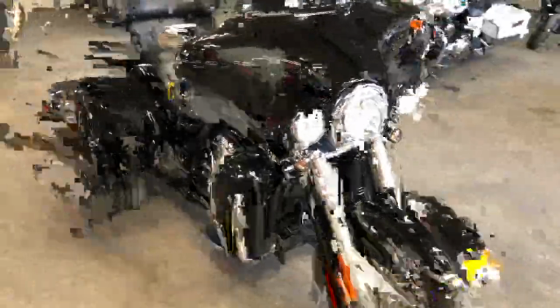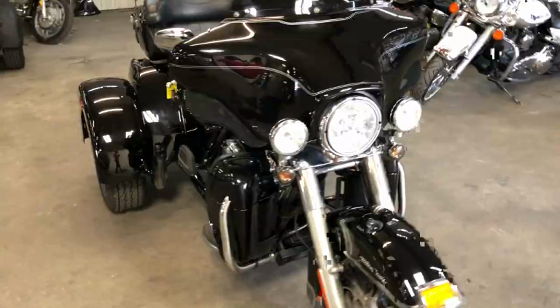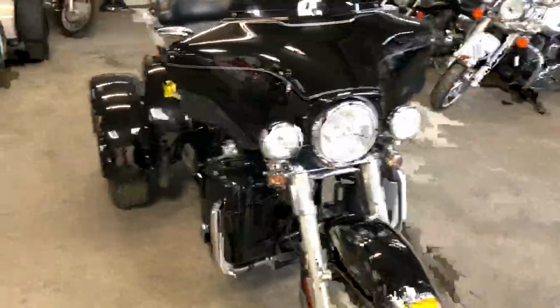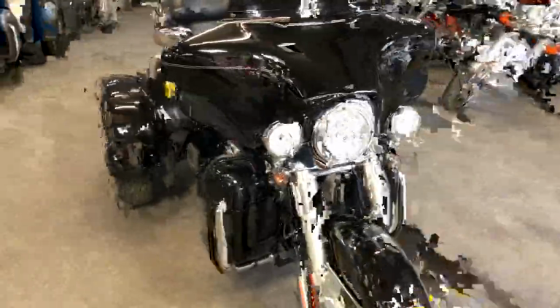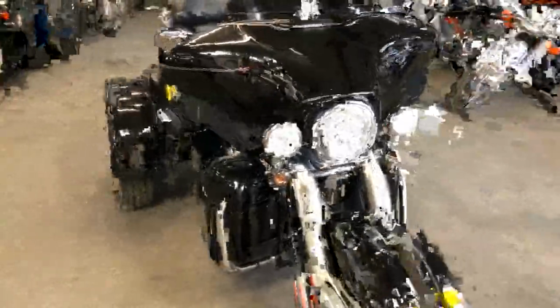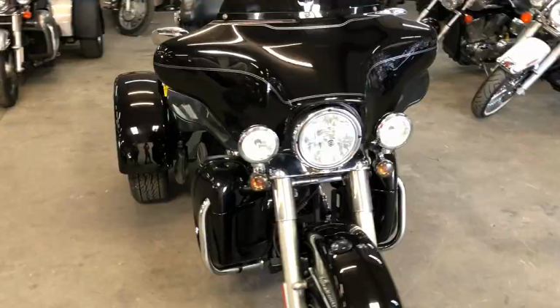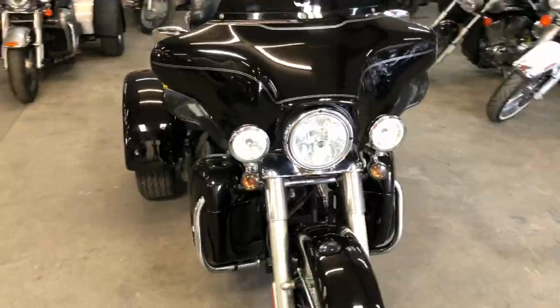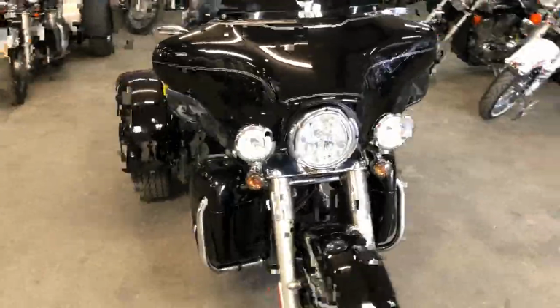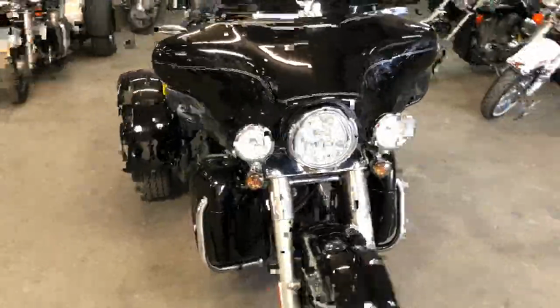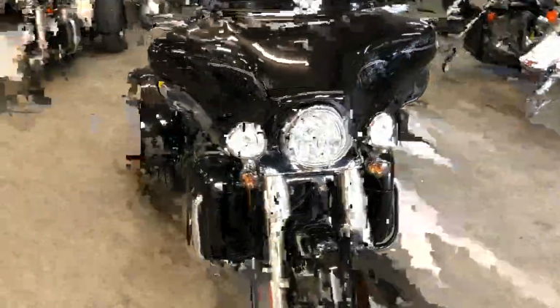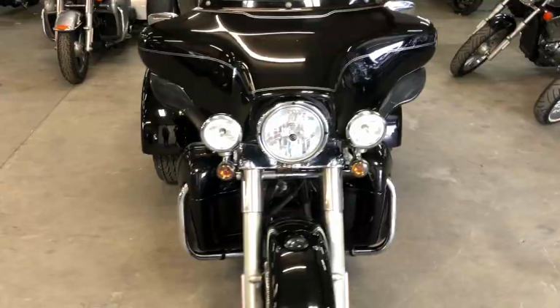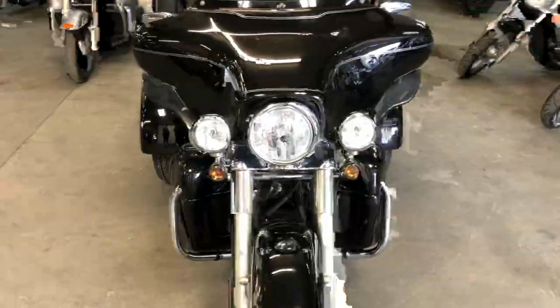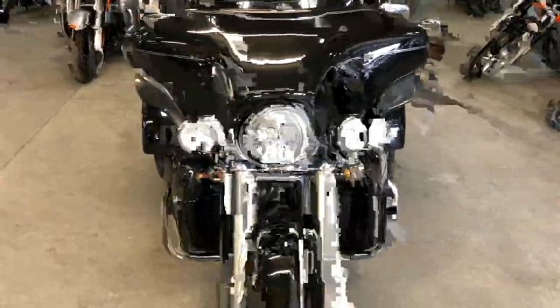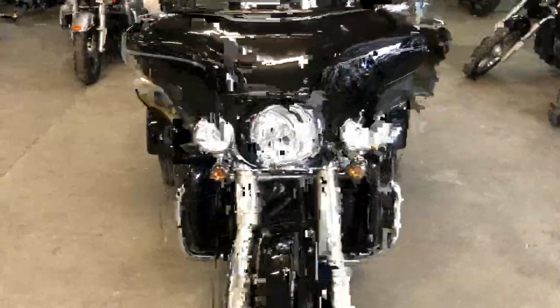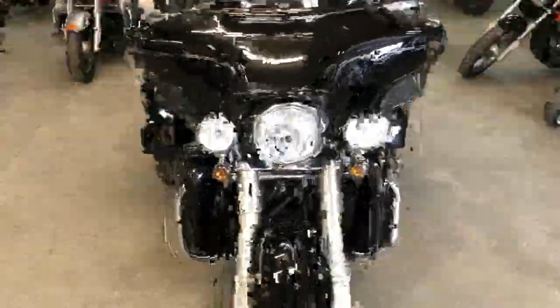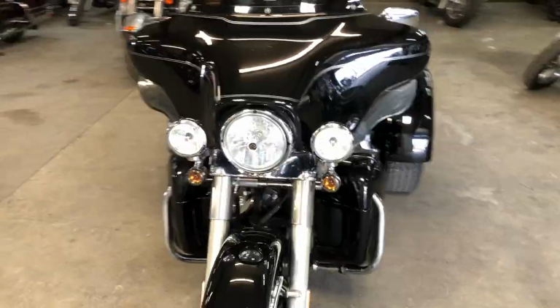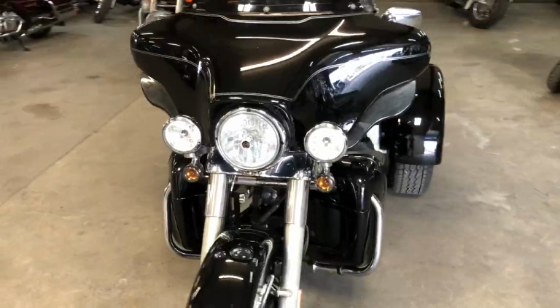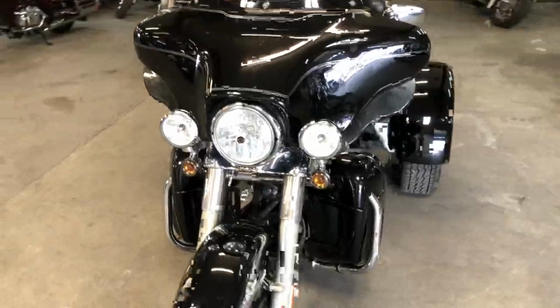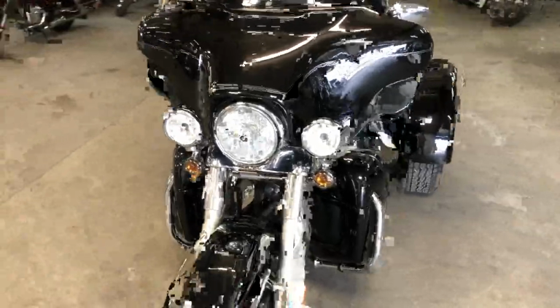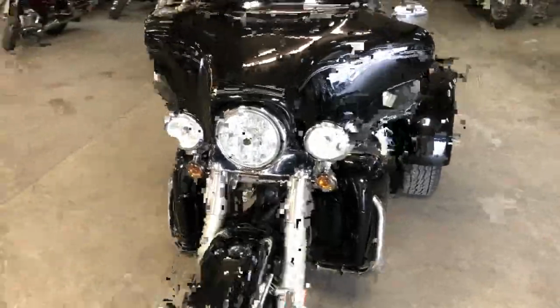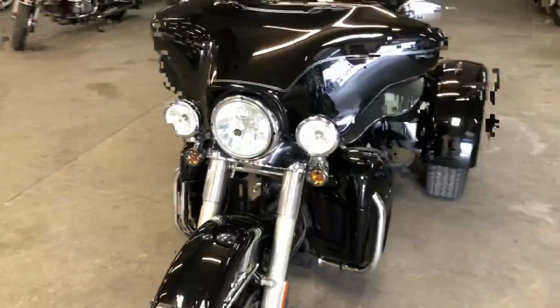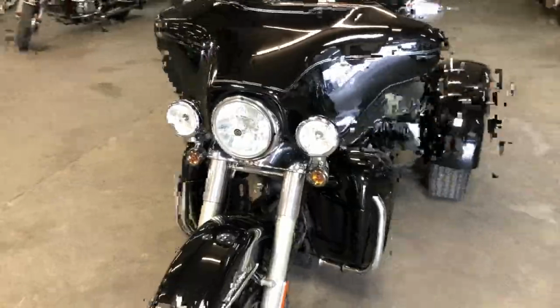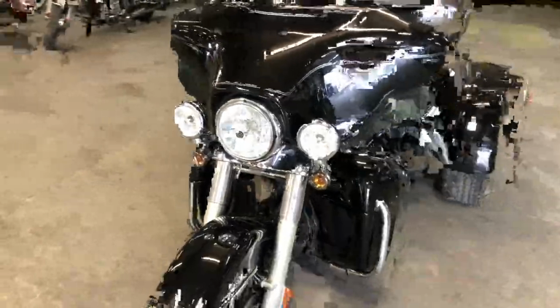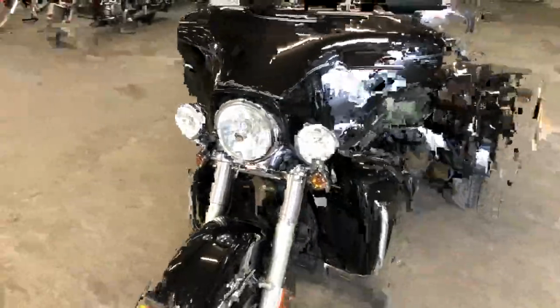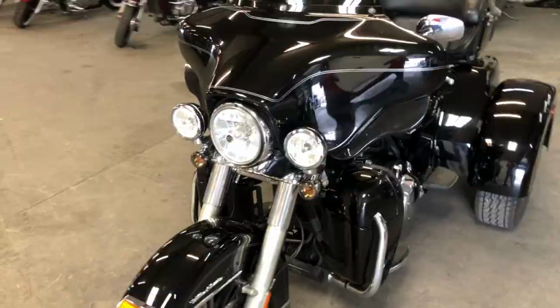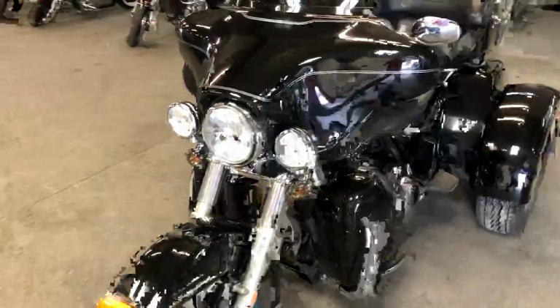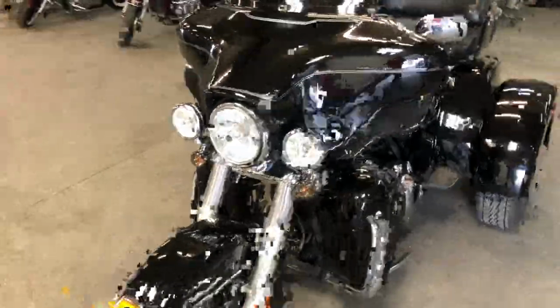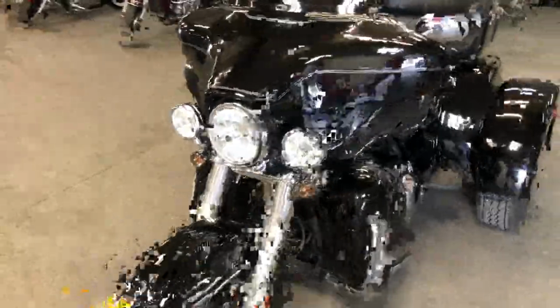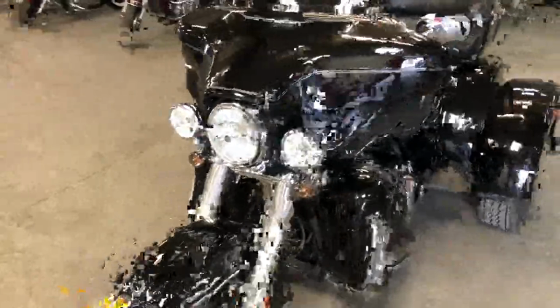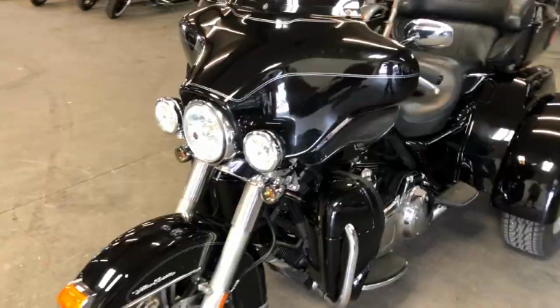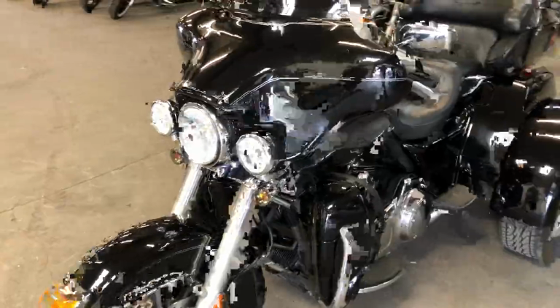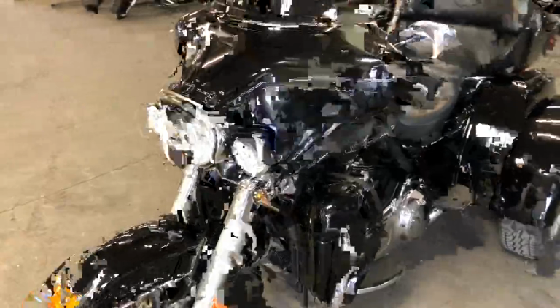2010 for sale, comes in the high gloss vivid black paint. Super clean, no dents, no dings, no scratches.